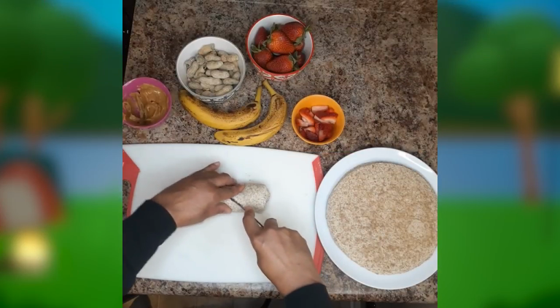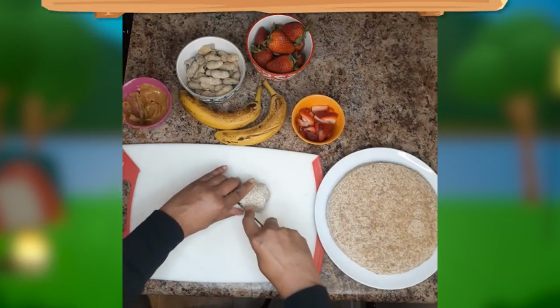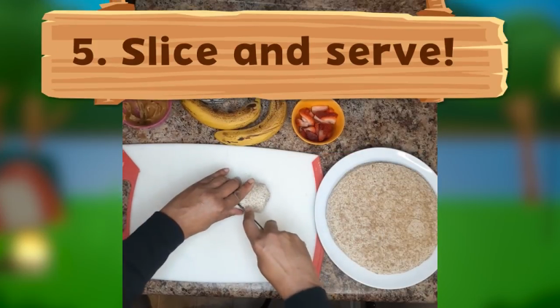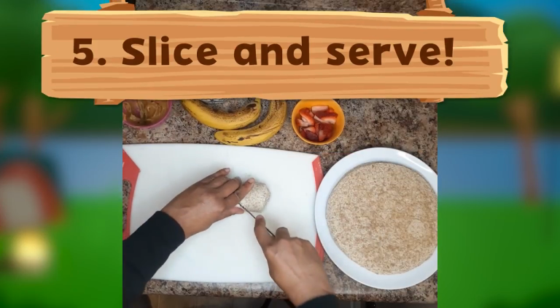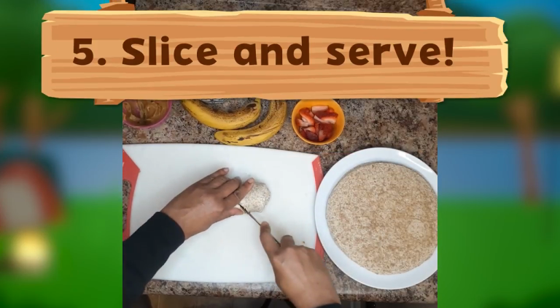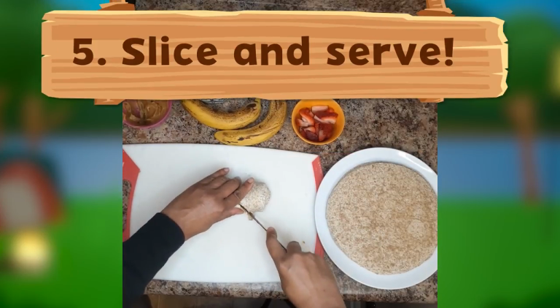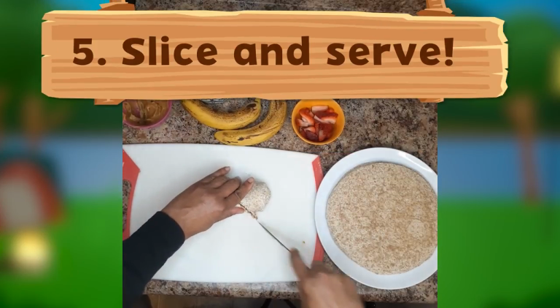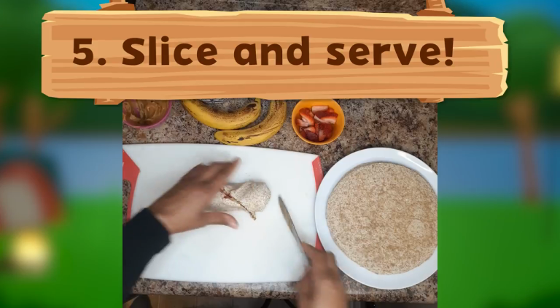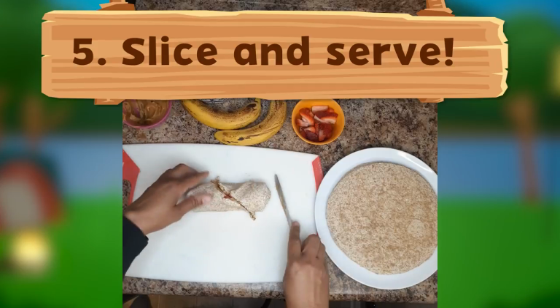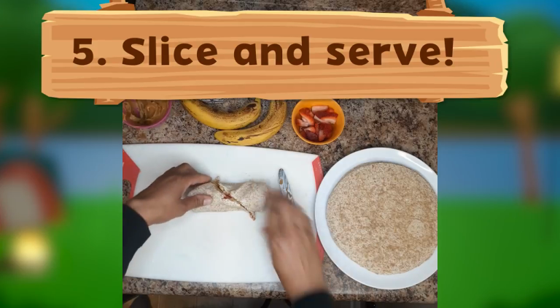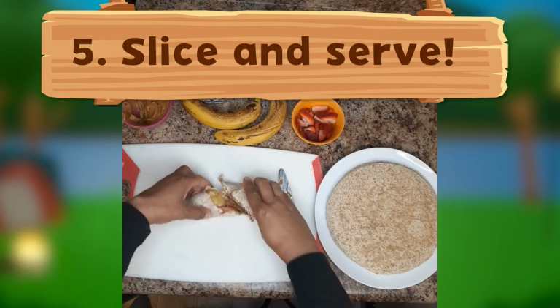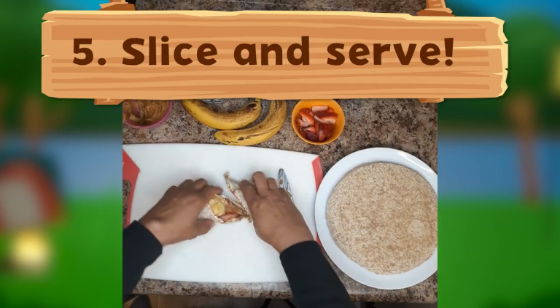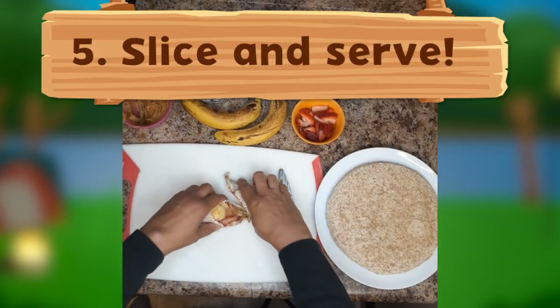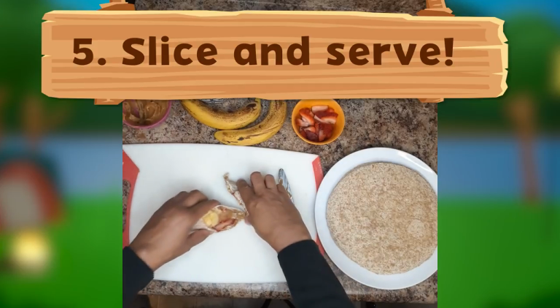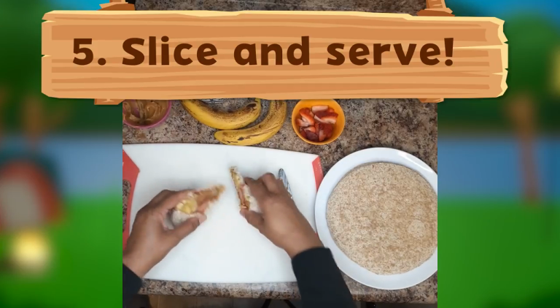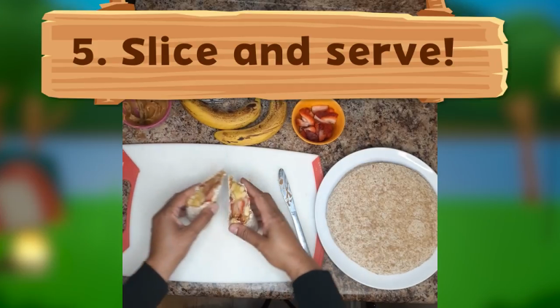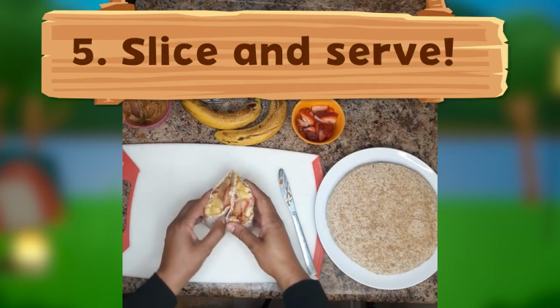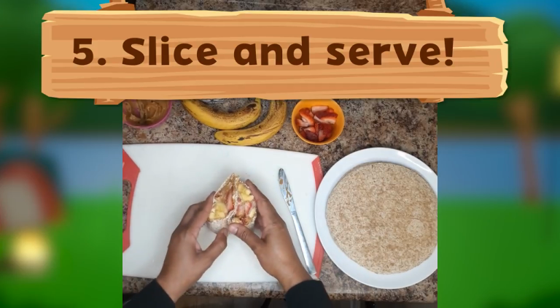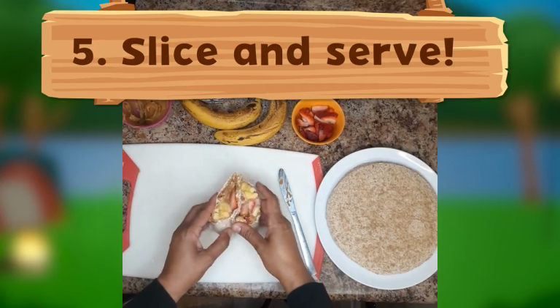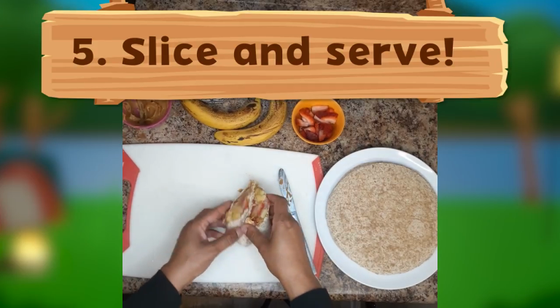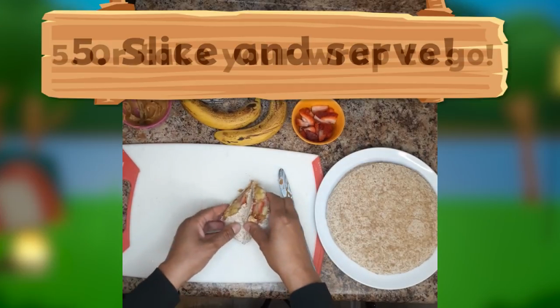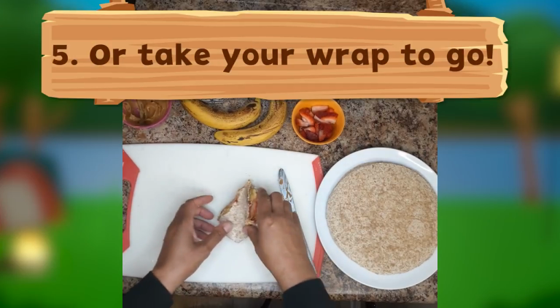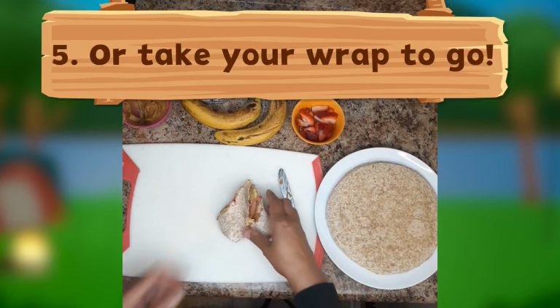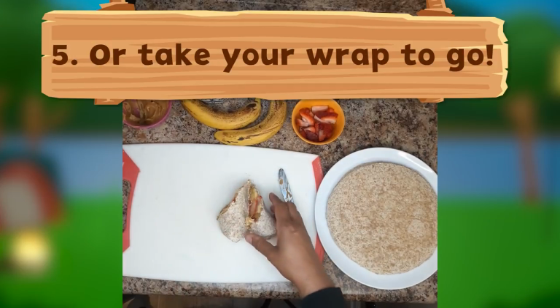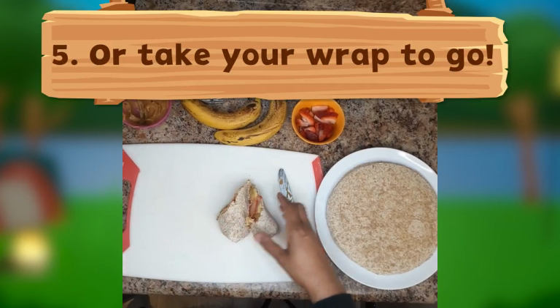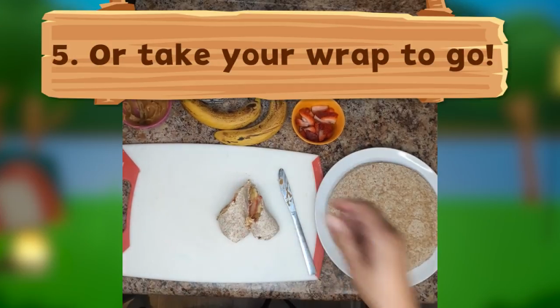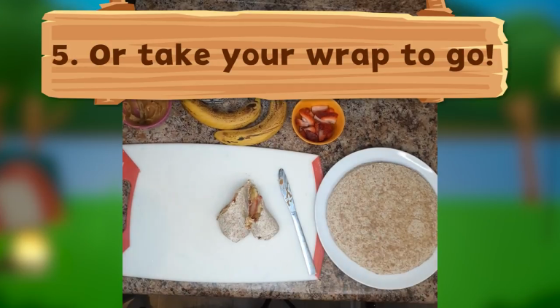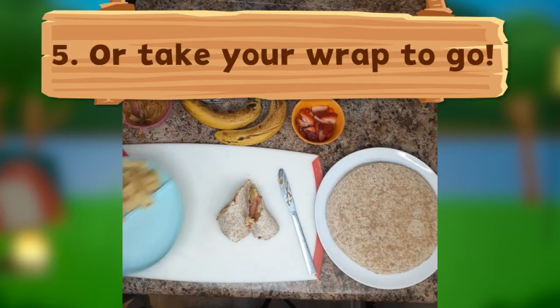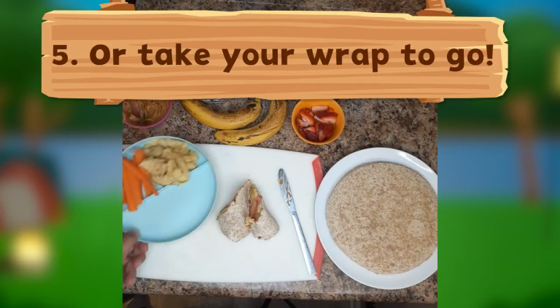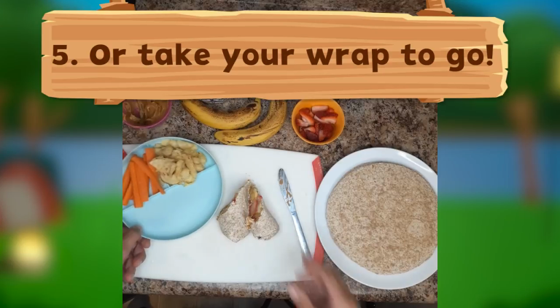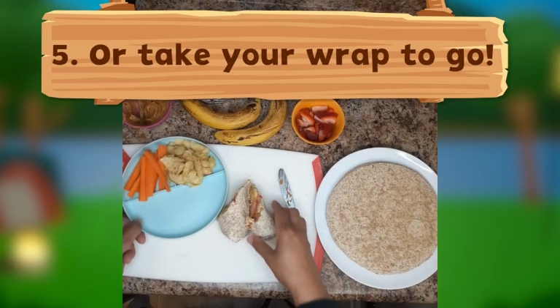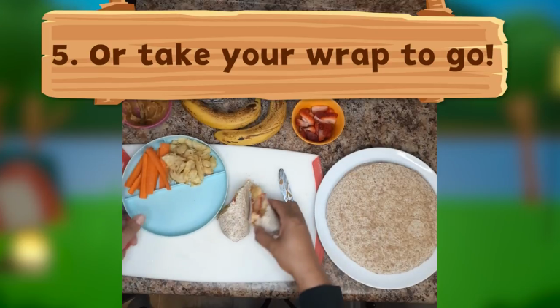Now you're ready to slice and serve. Or you can pack your wrap as a snack for when you're on the go.